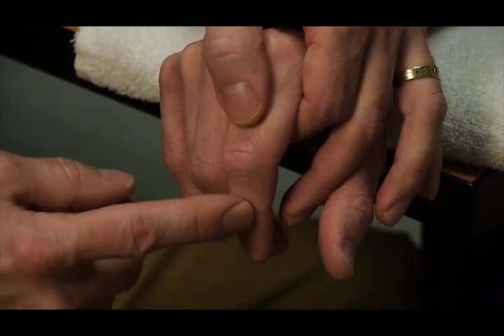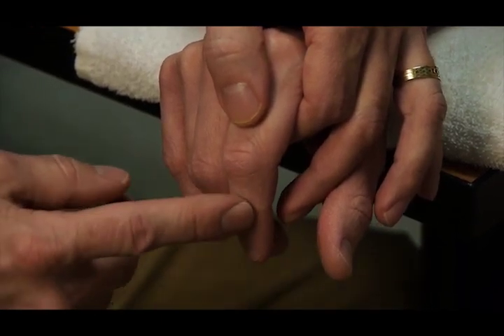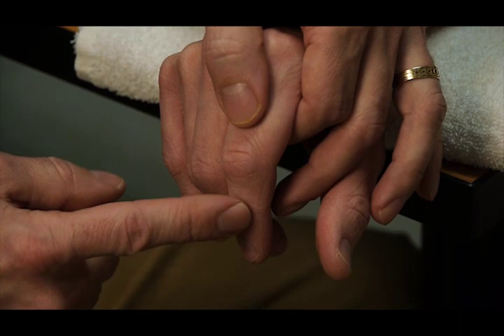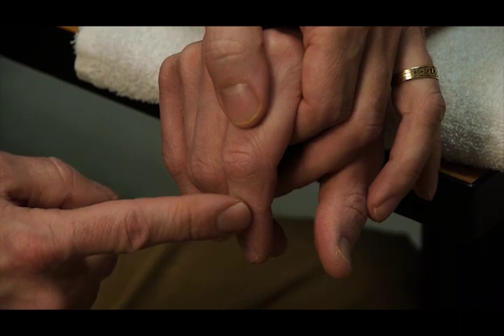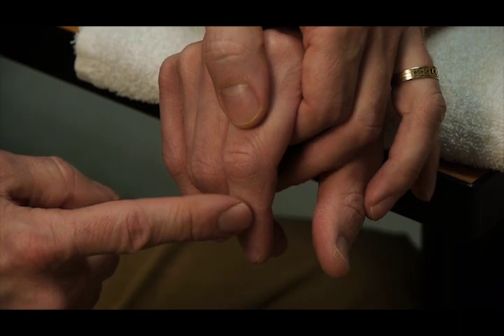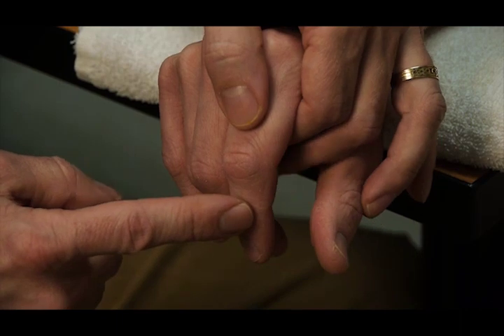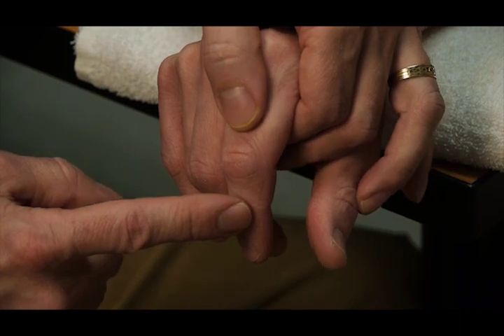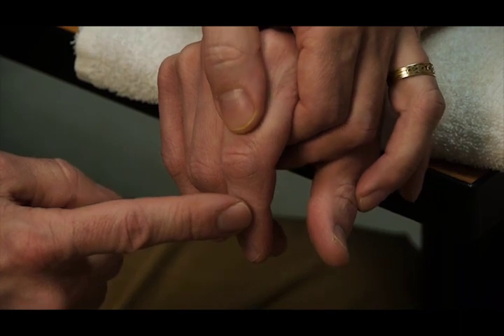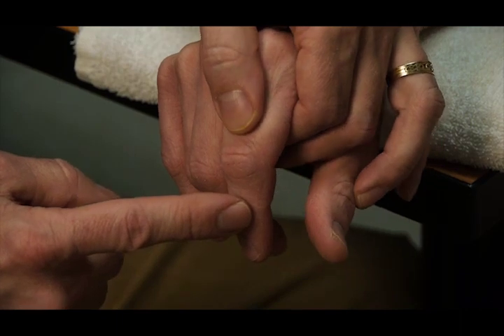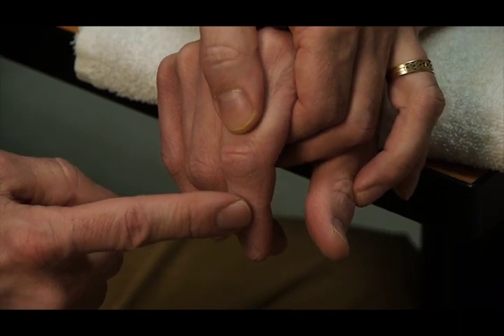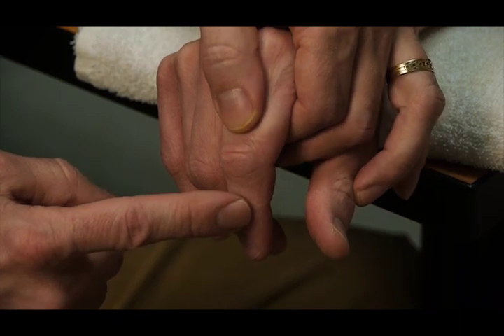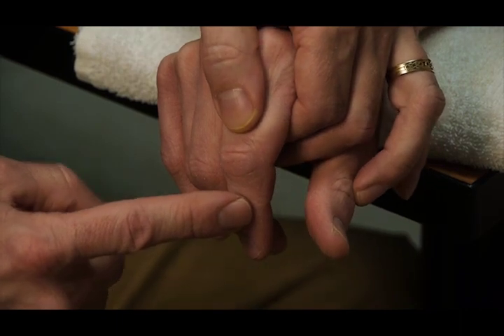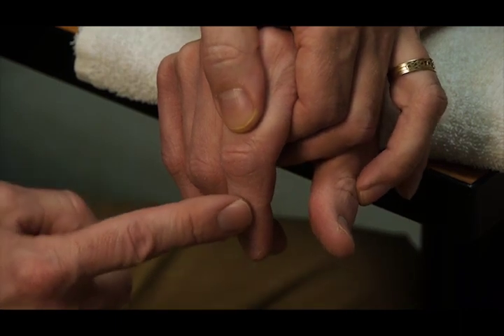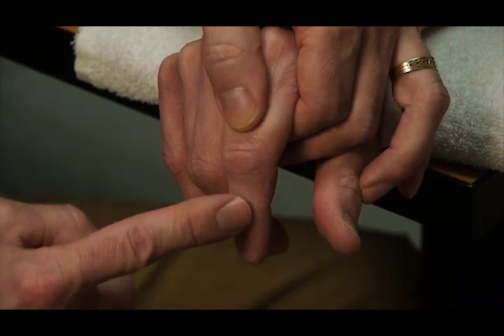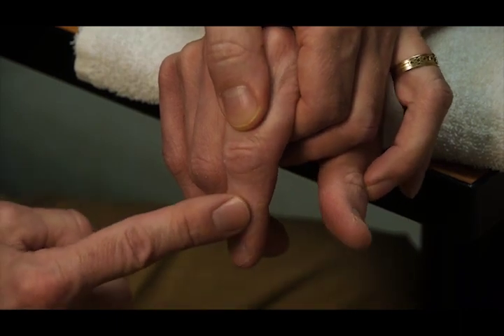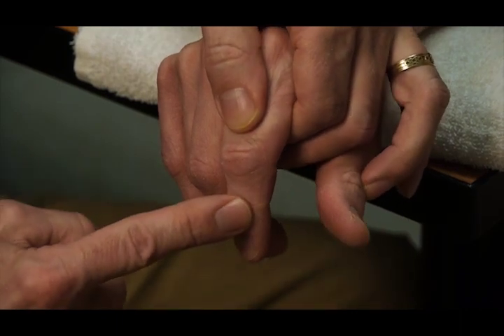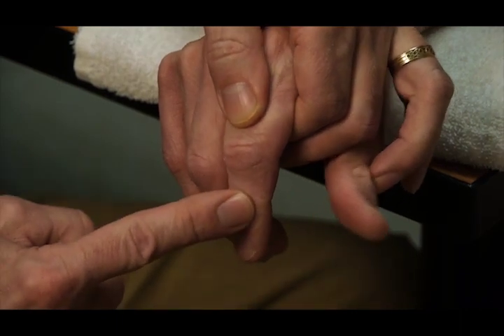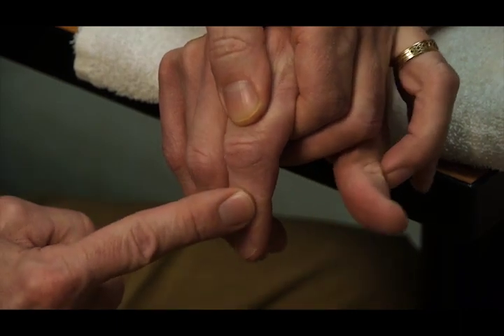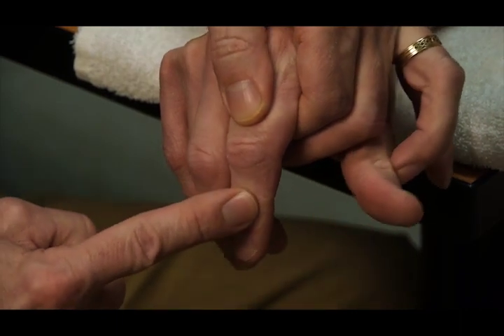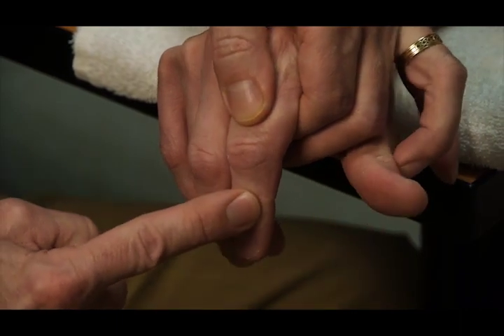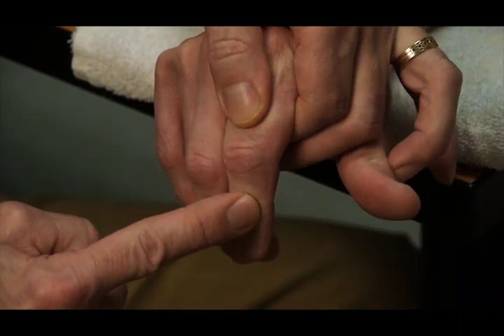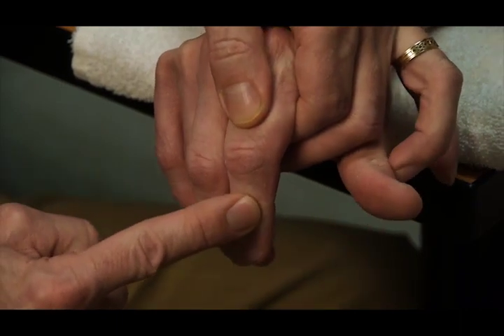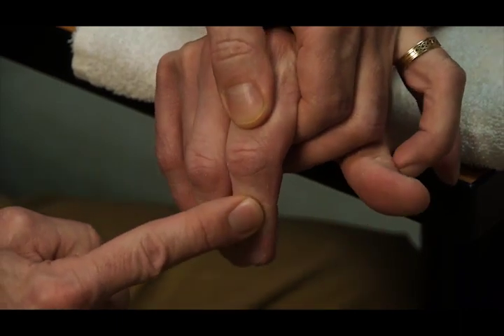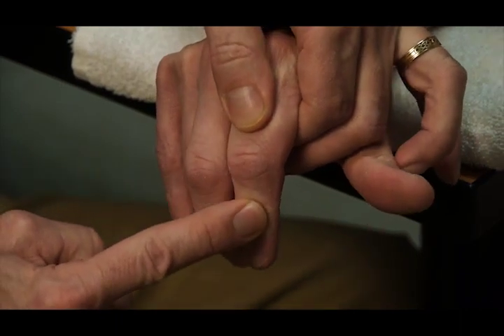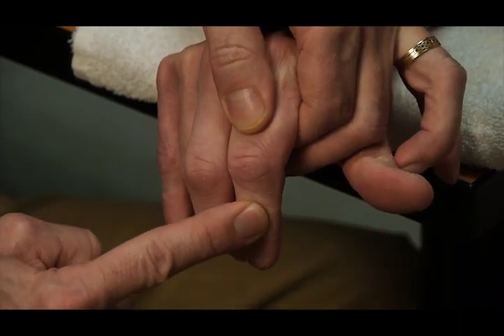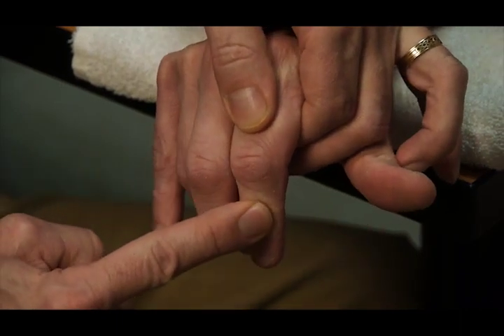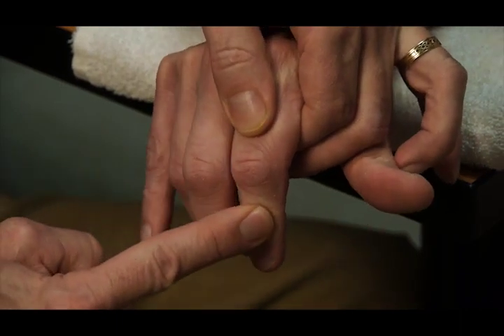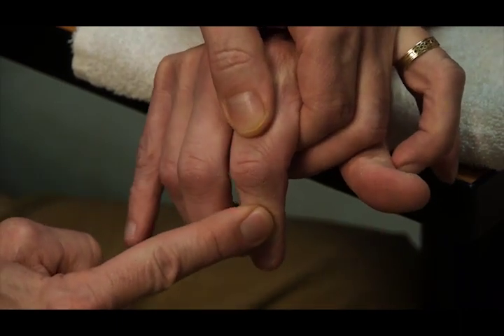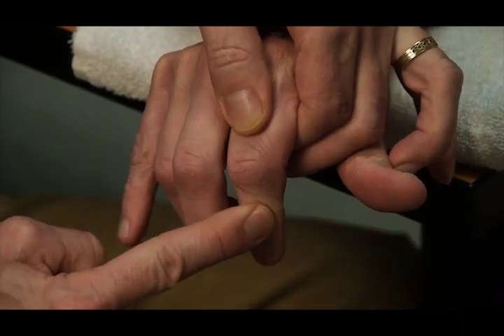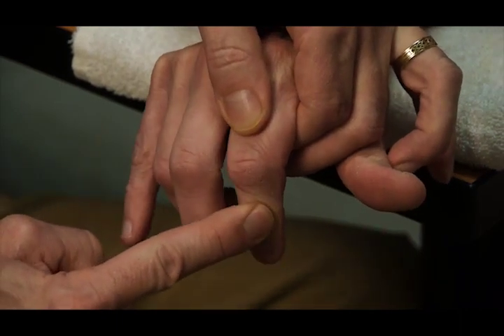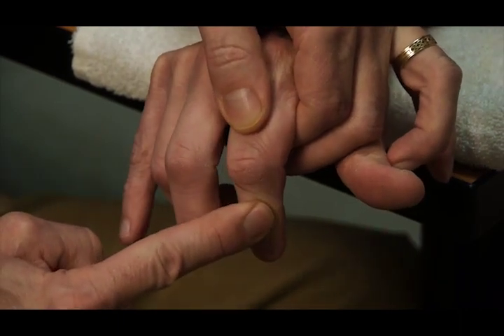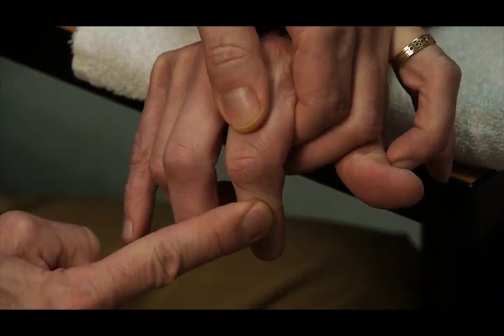Right there — I want you to hold that. Don't let me move it. Hold.